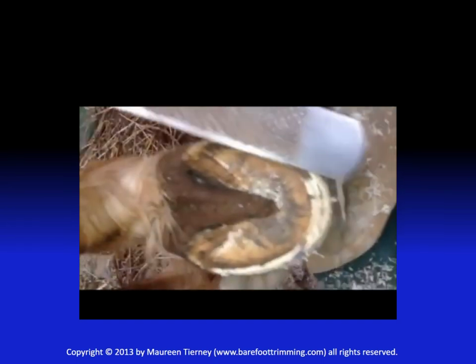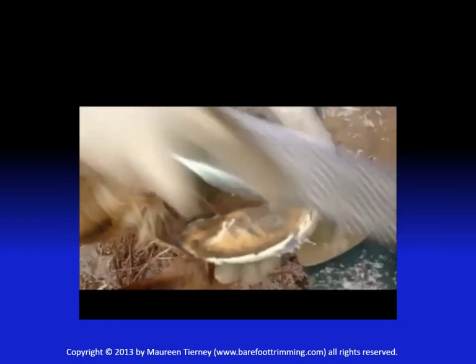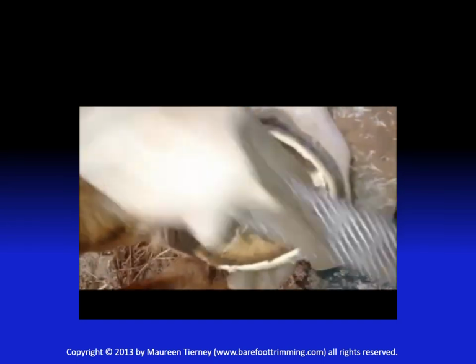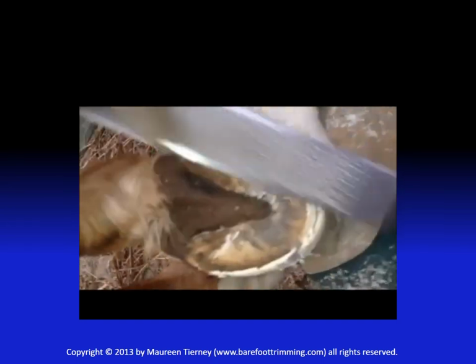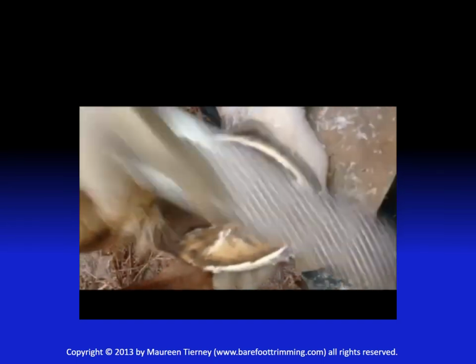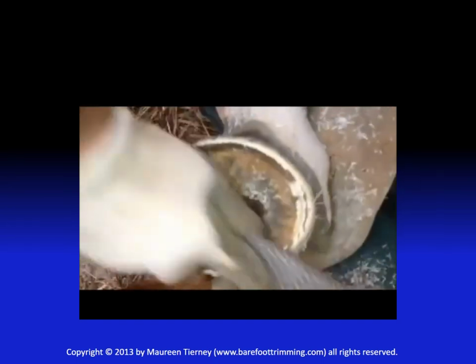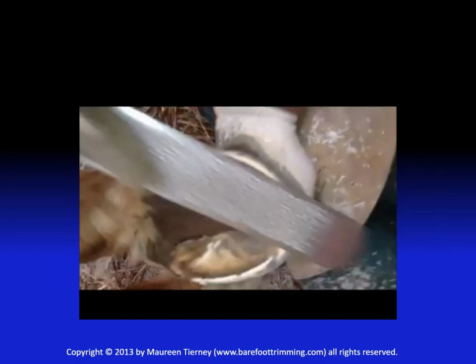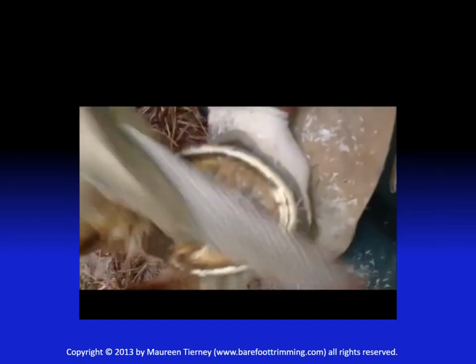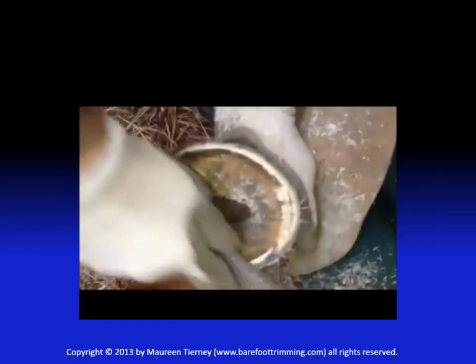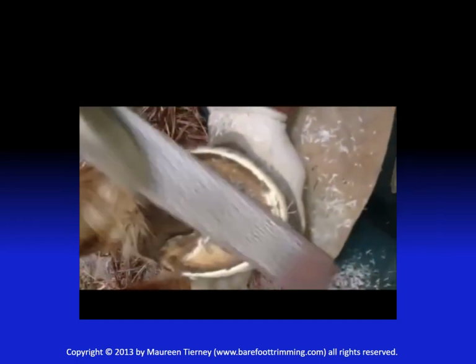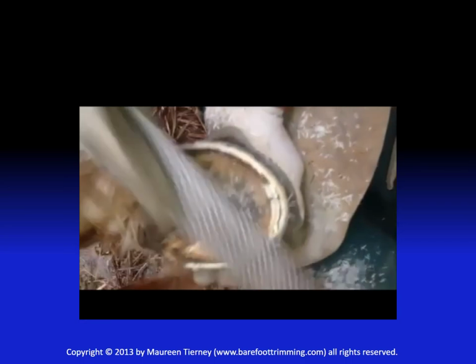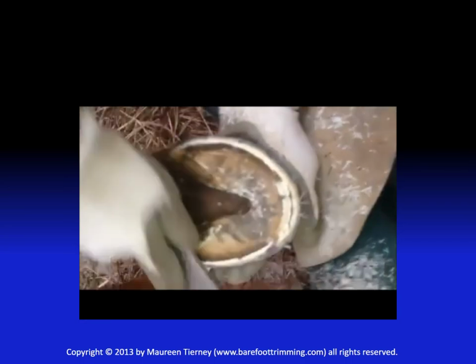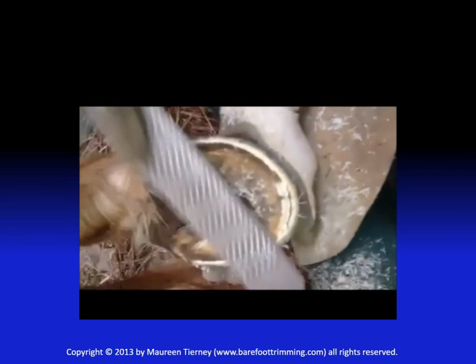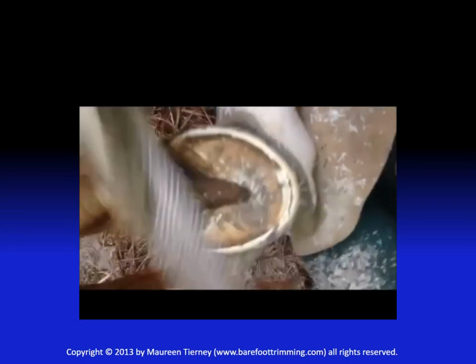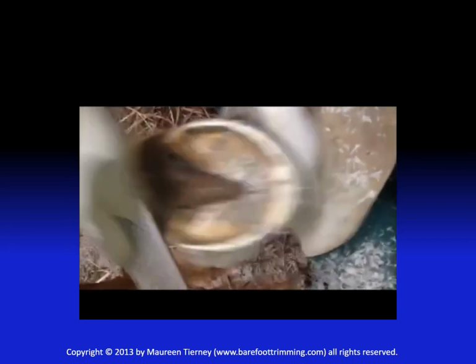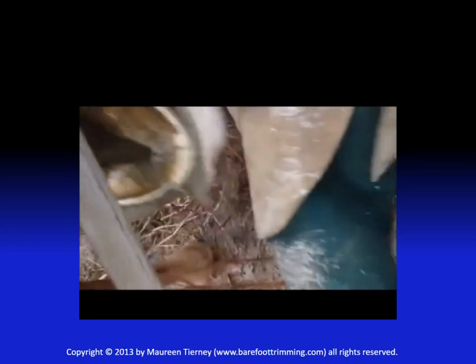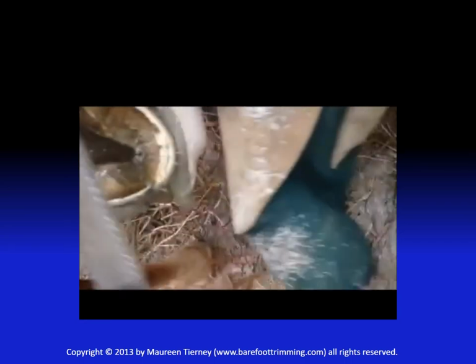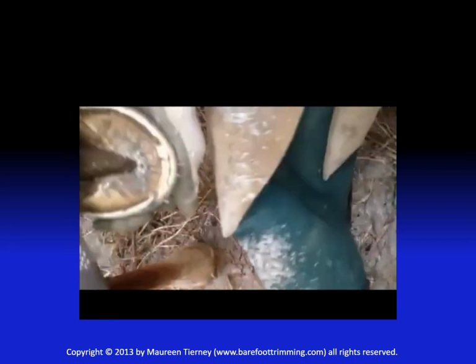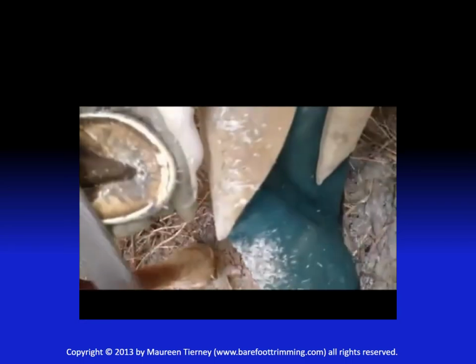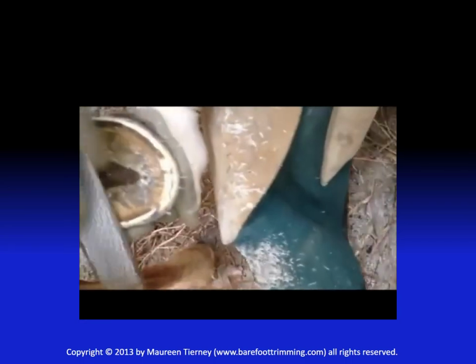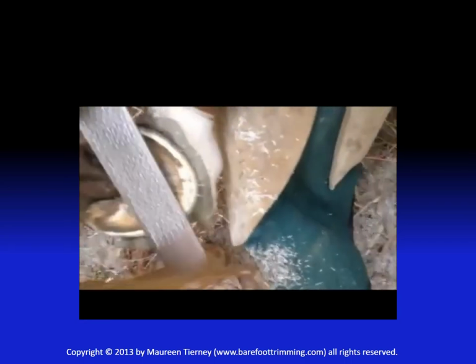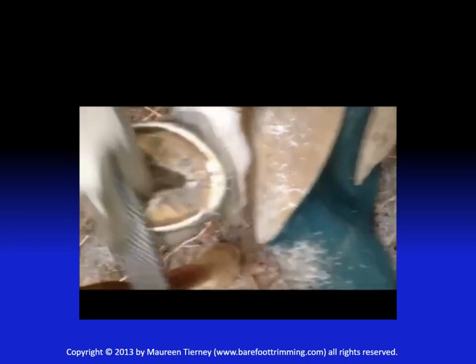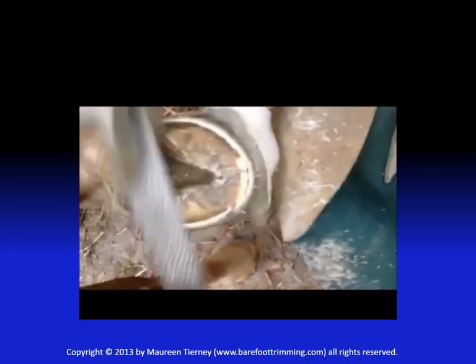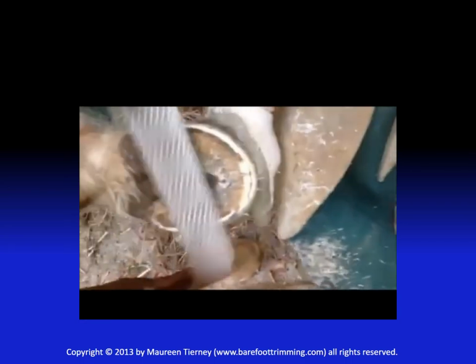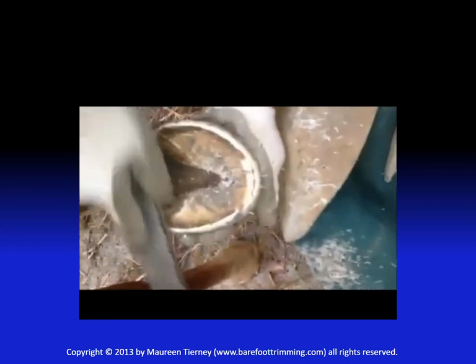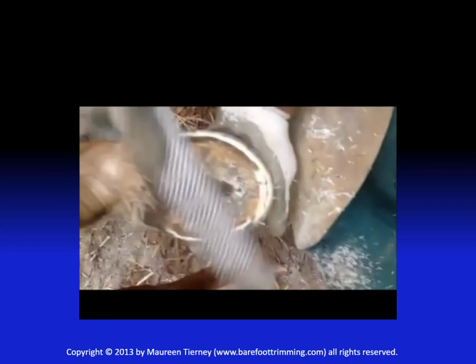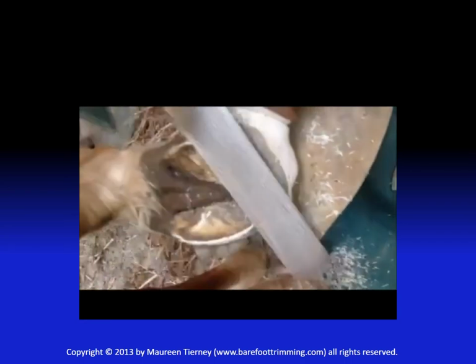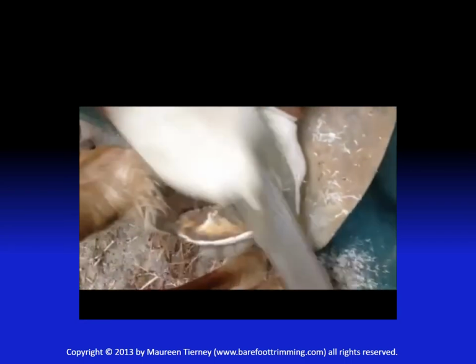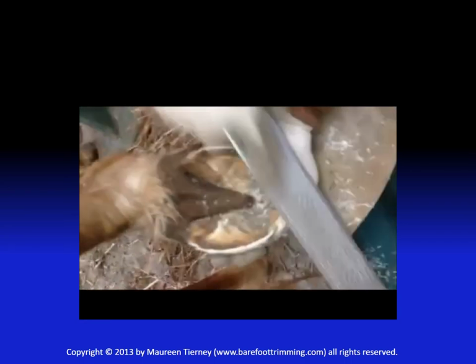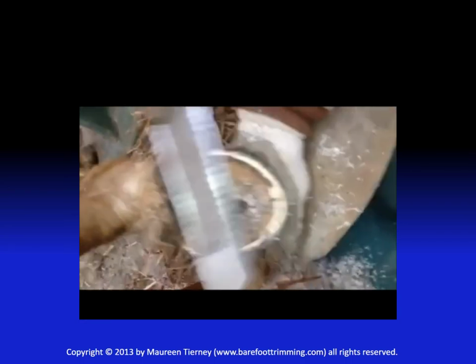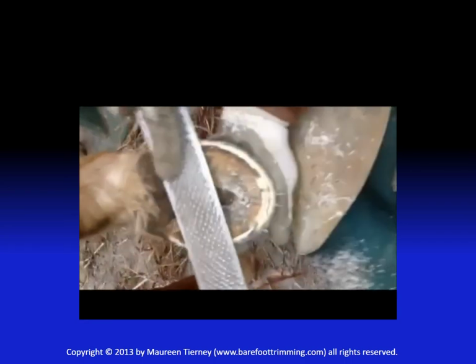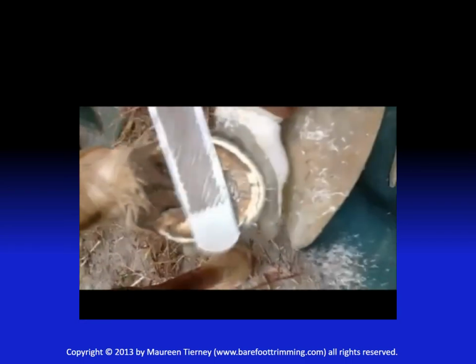Notice I'm using the smooth side of the rasp to do the finish work. I use the rough side to remove material.